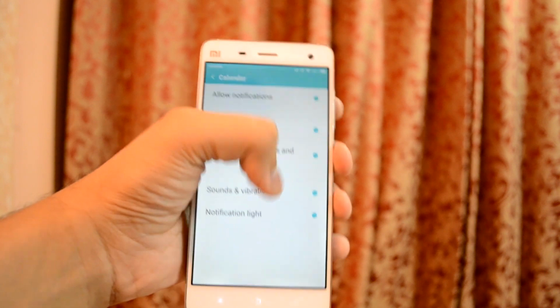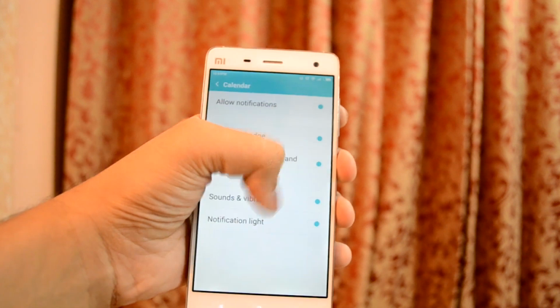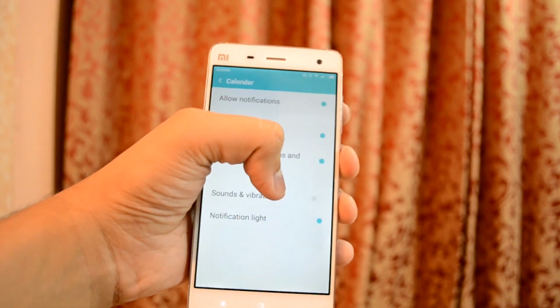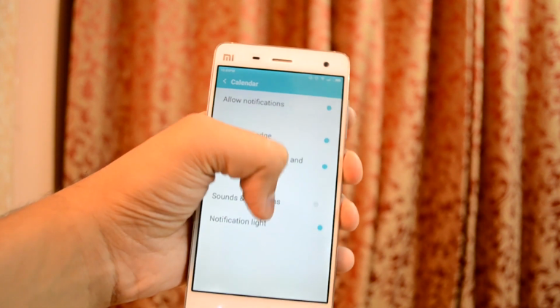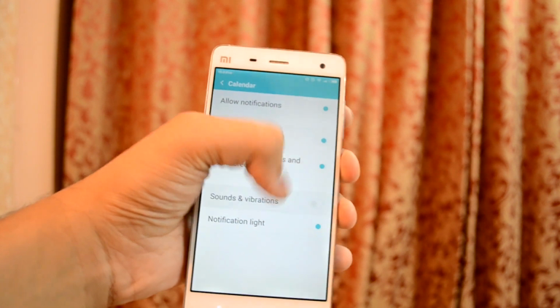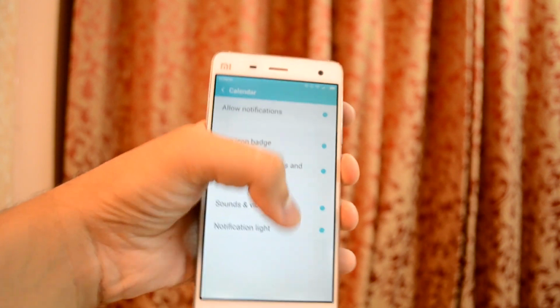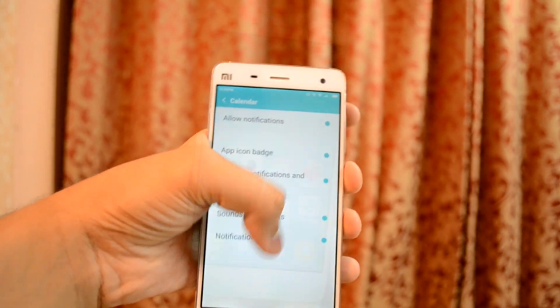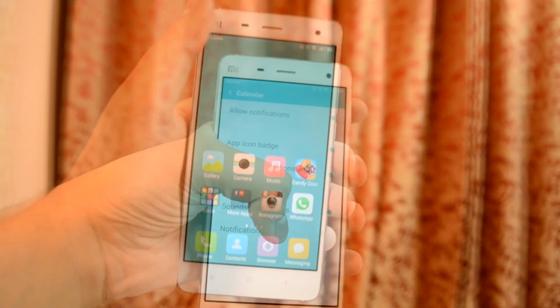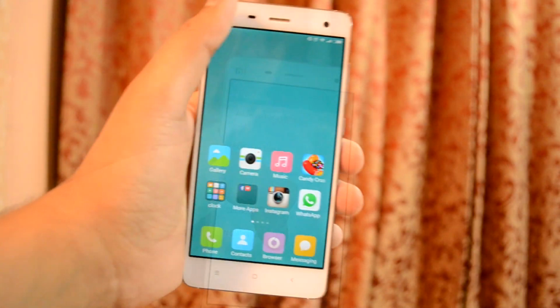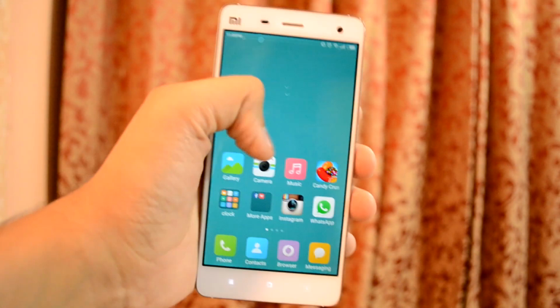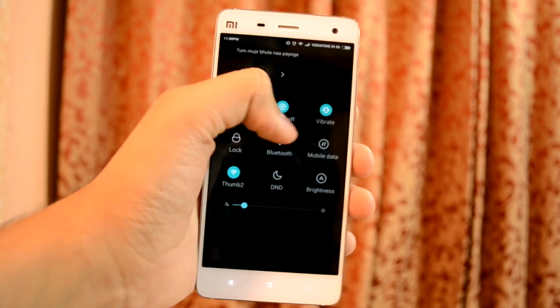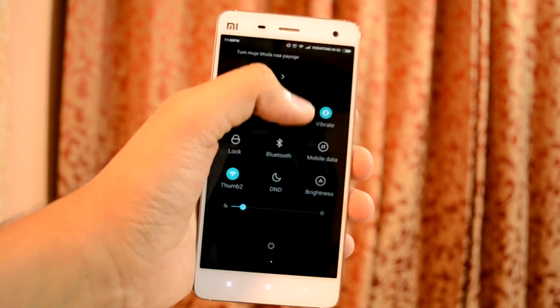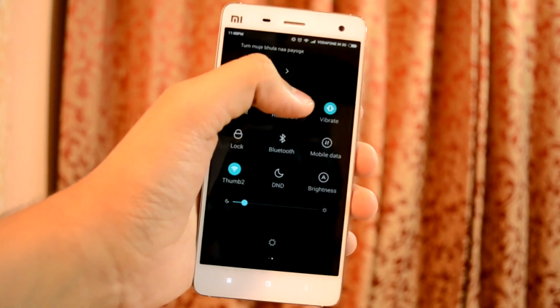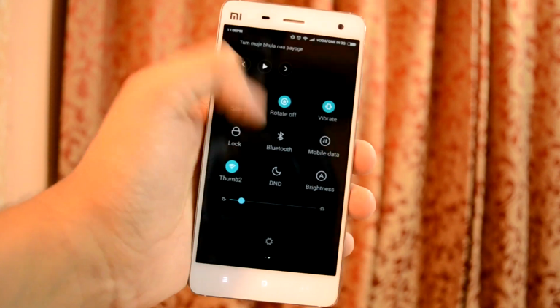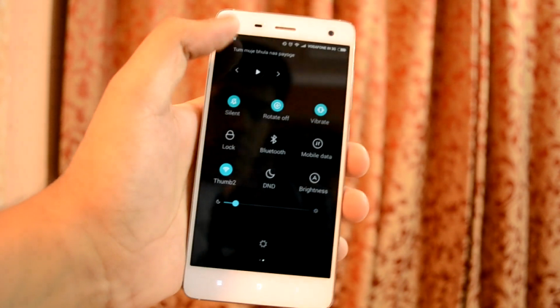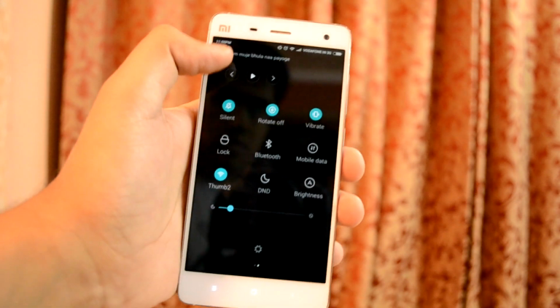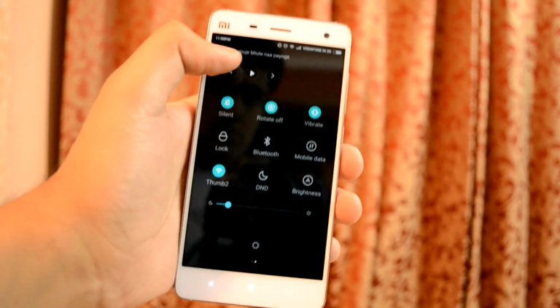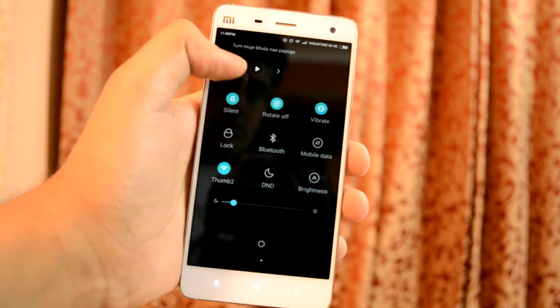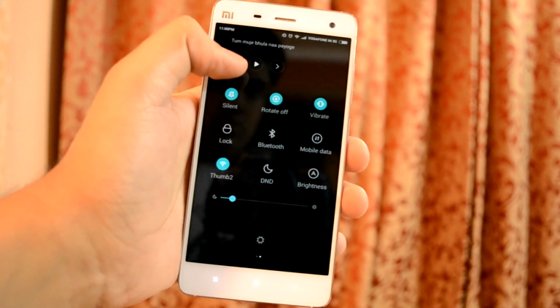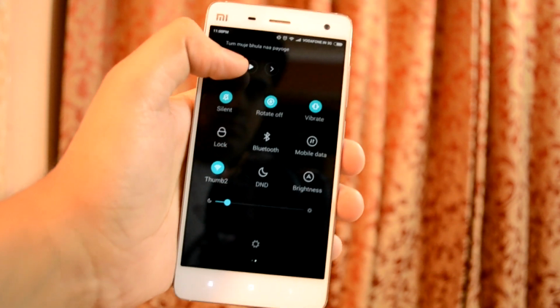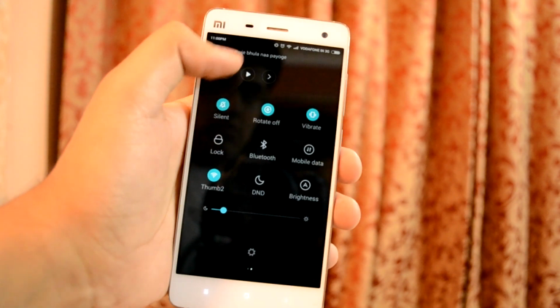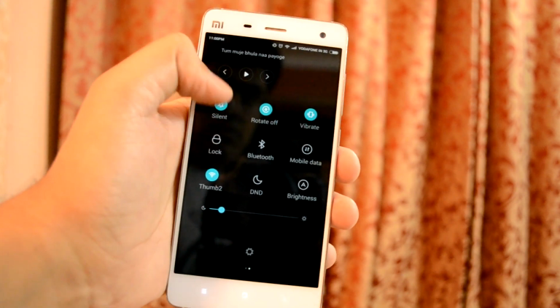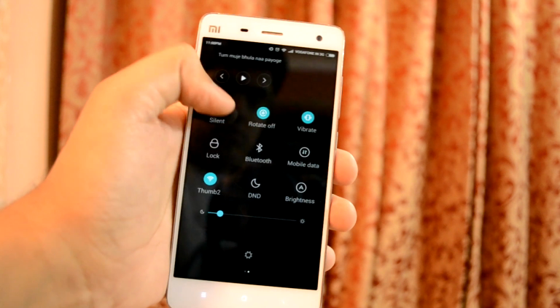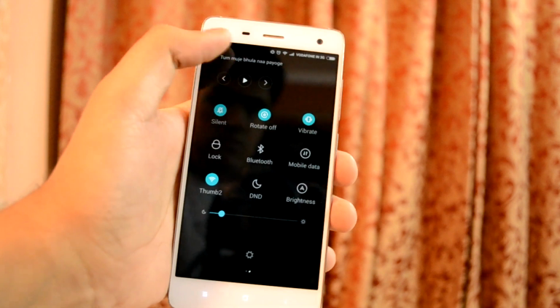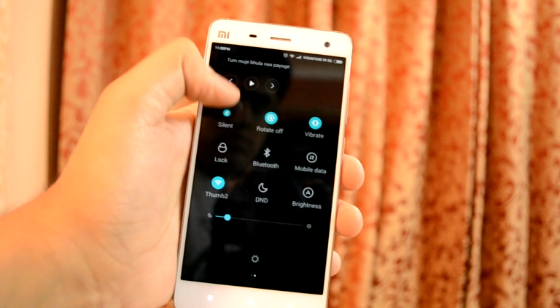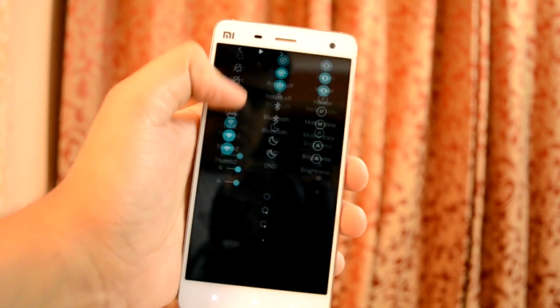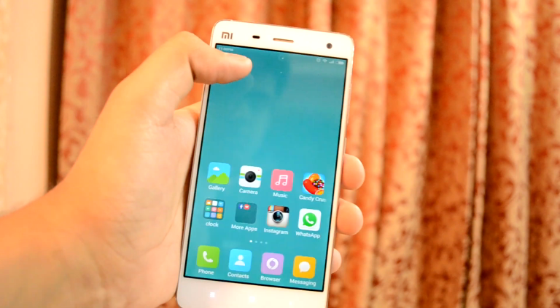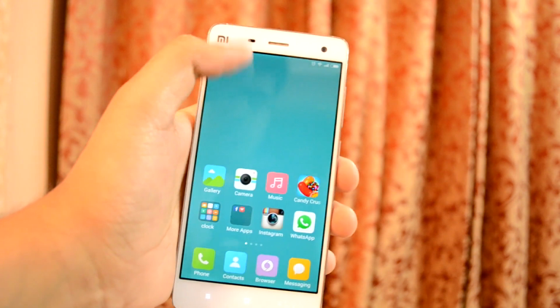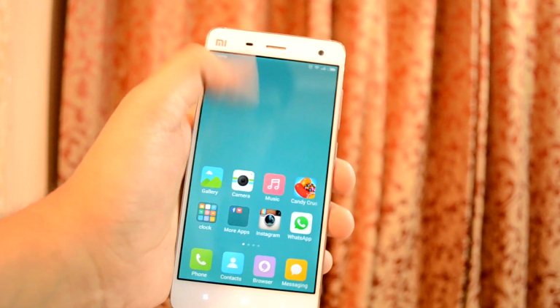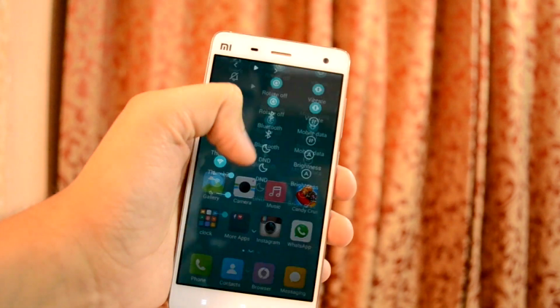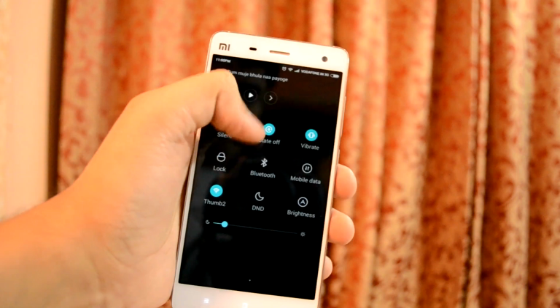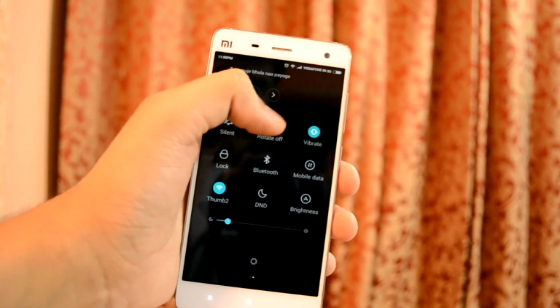In the quick settings menu, there is a new design where activated settings are shown by a theme-coloured circle, which looks much better than before.